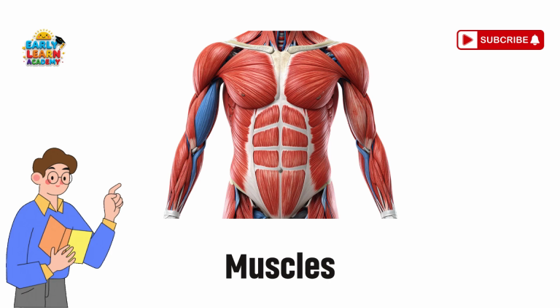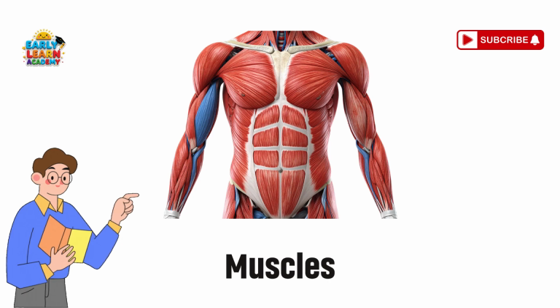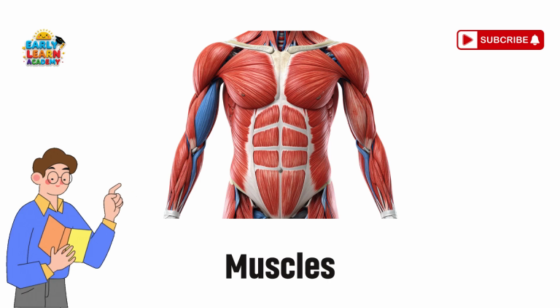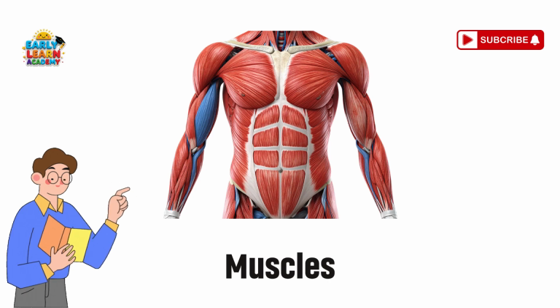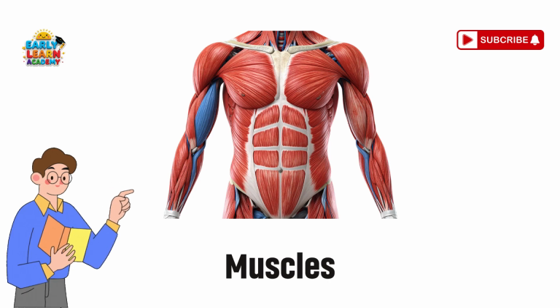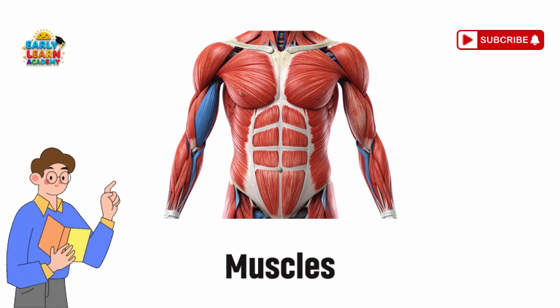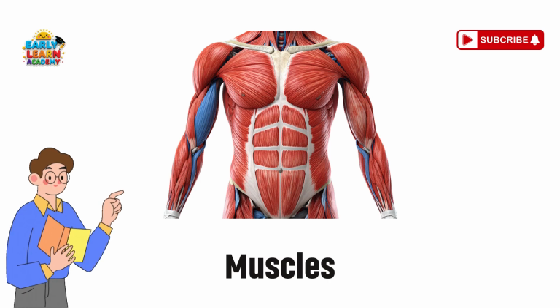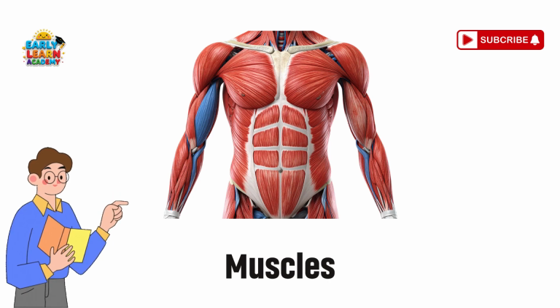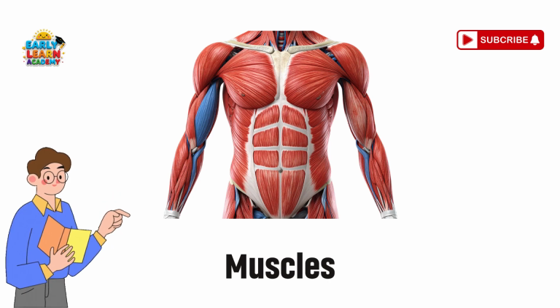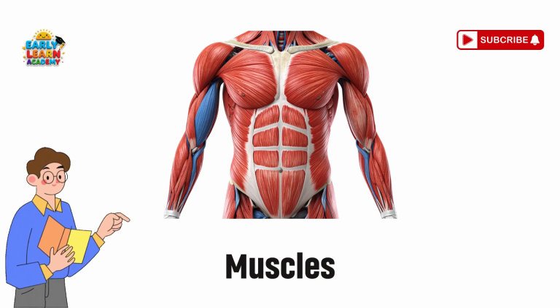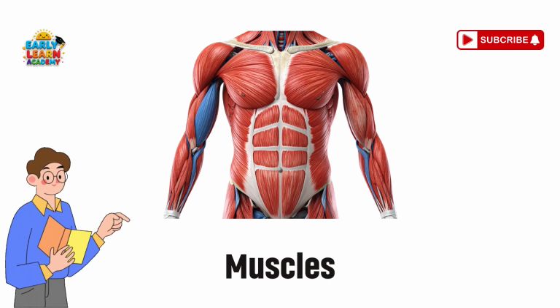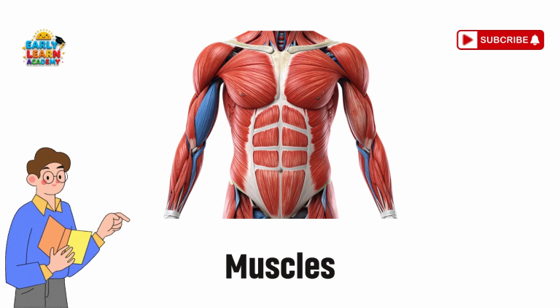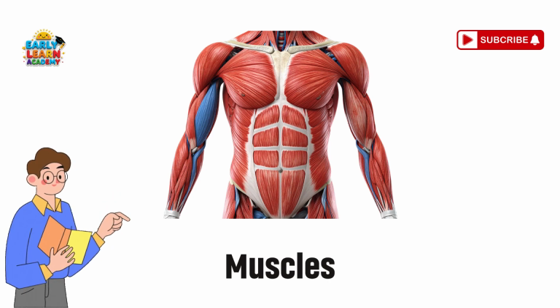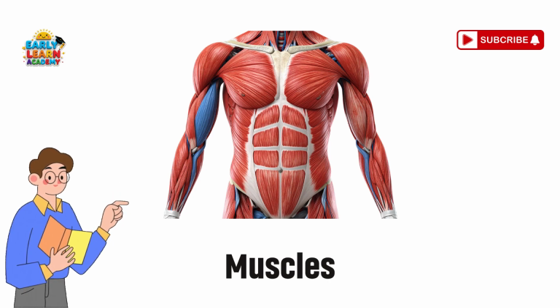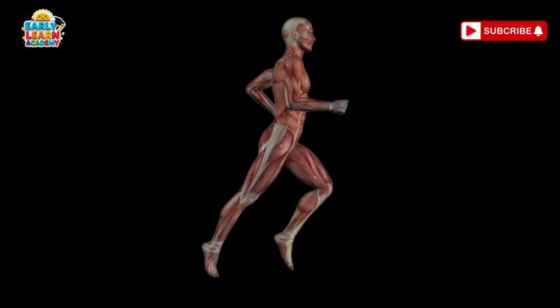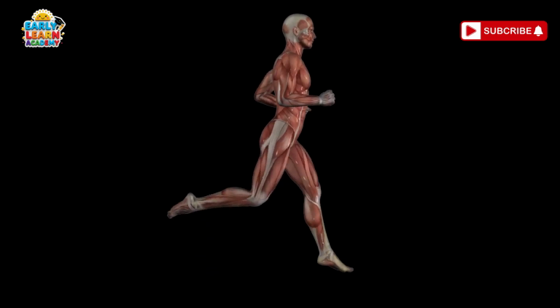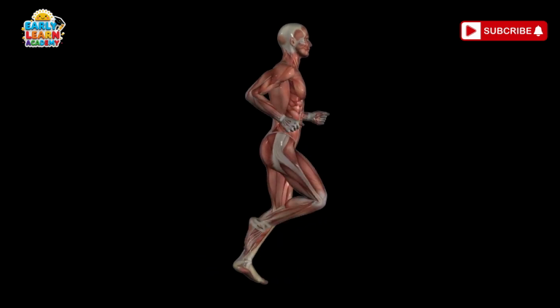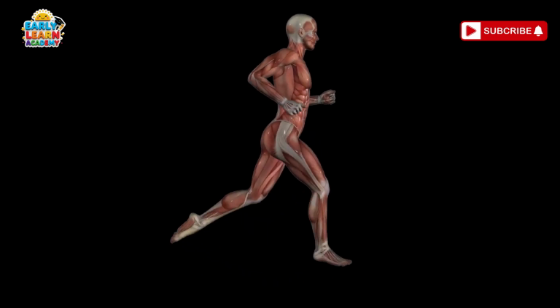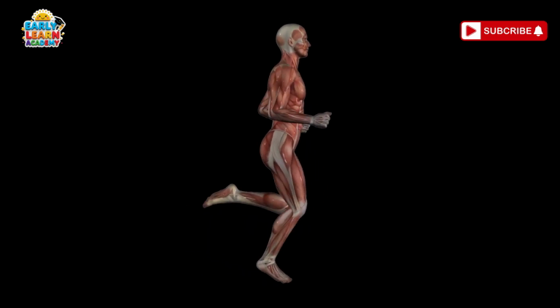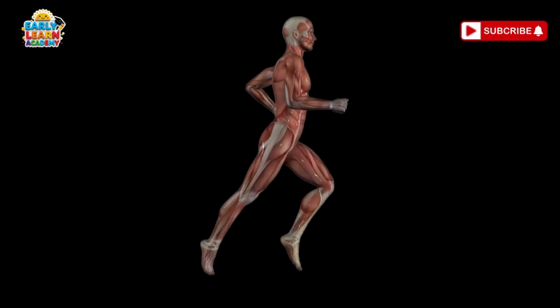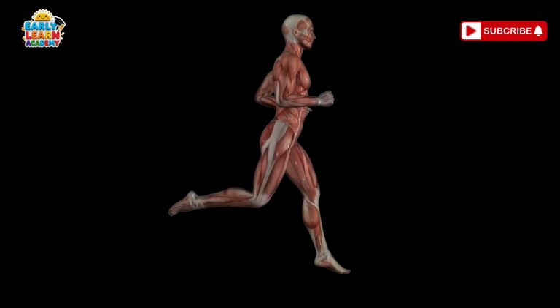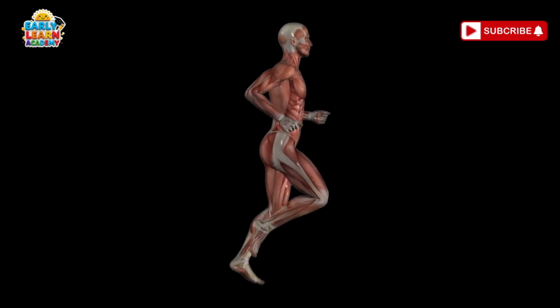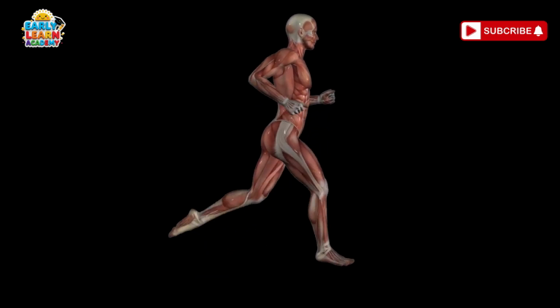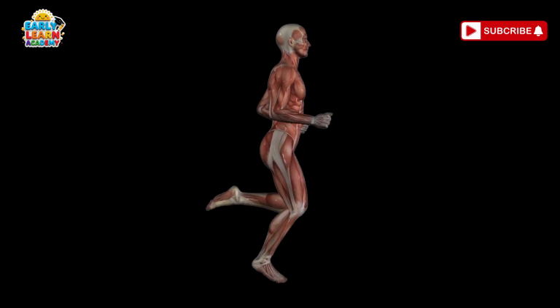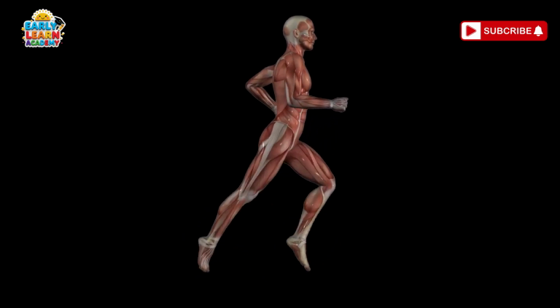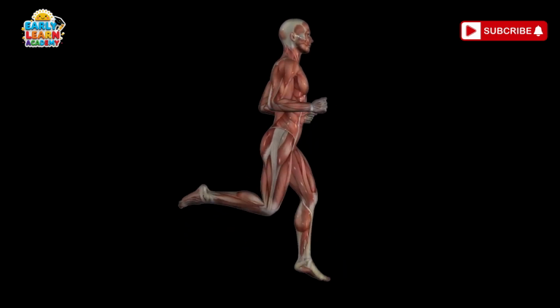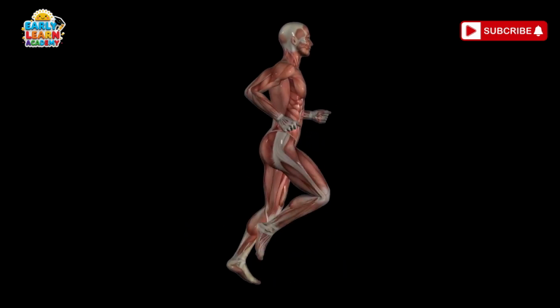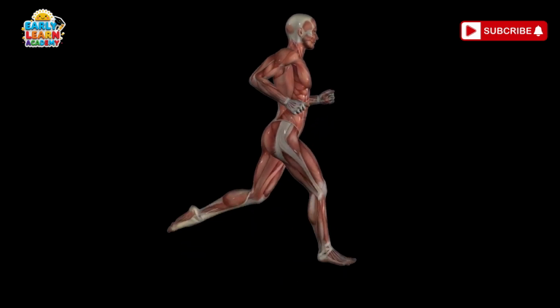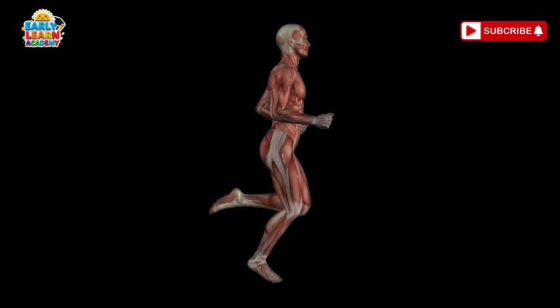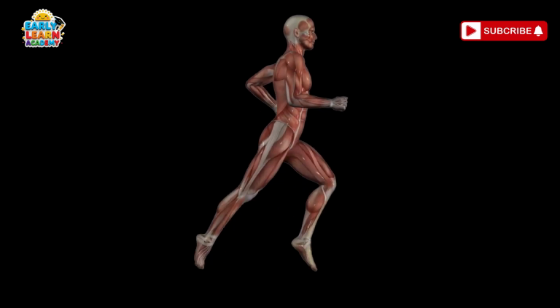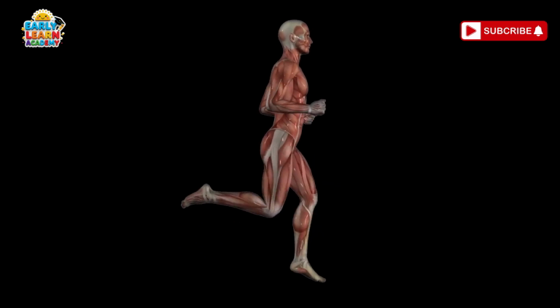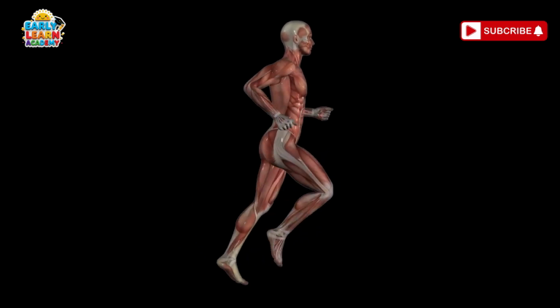Muscles — the movers. Muscles help you jump, run, and play. They work with bones to move your body.